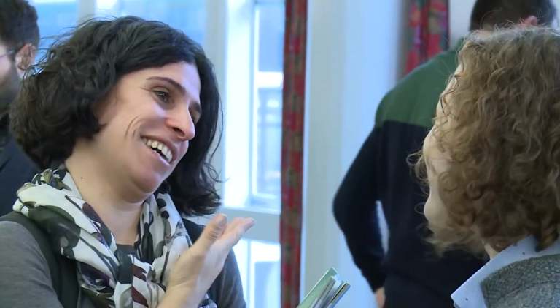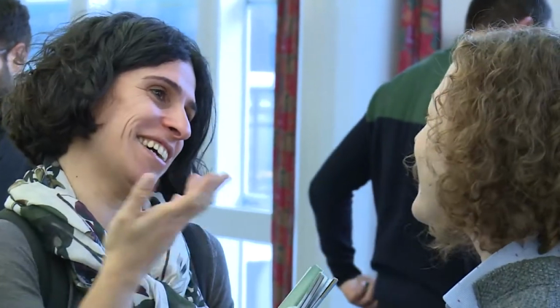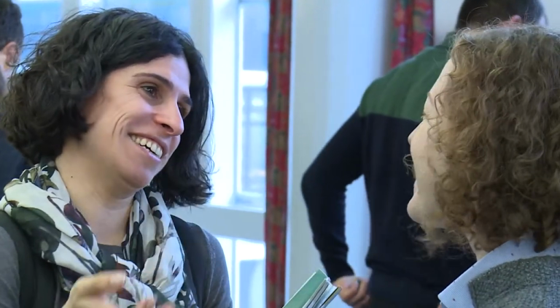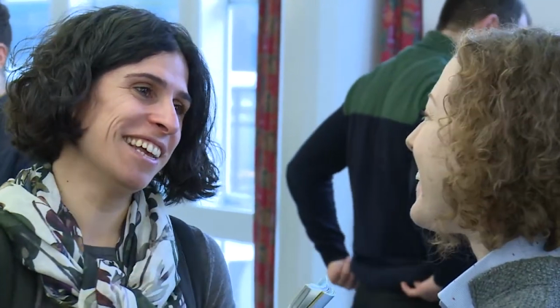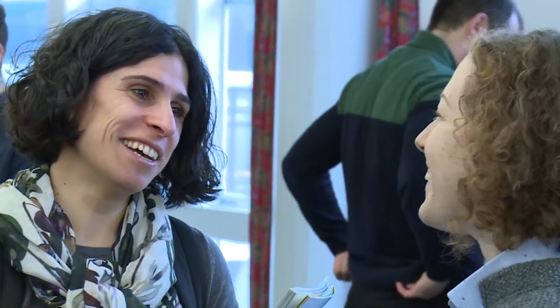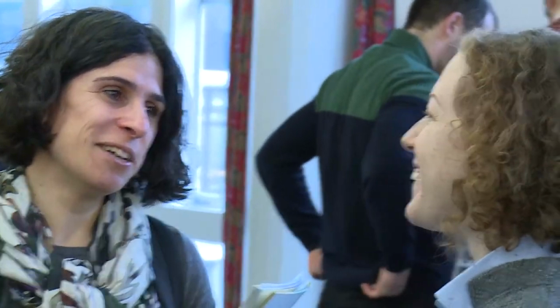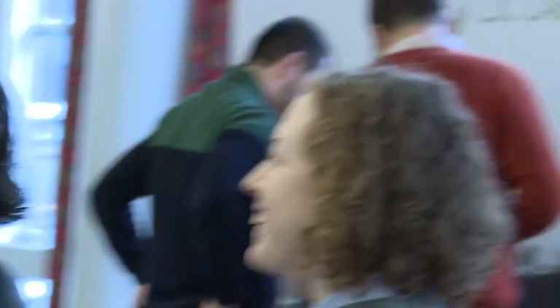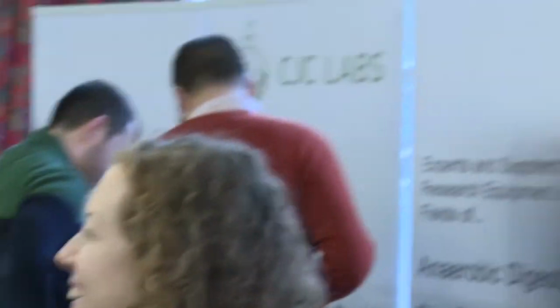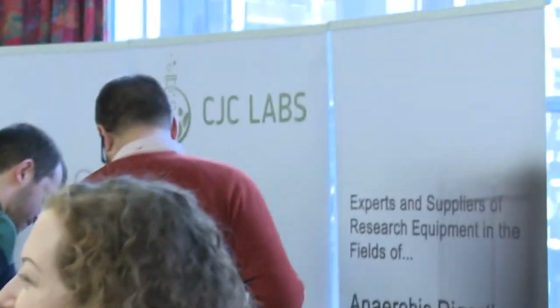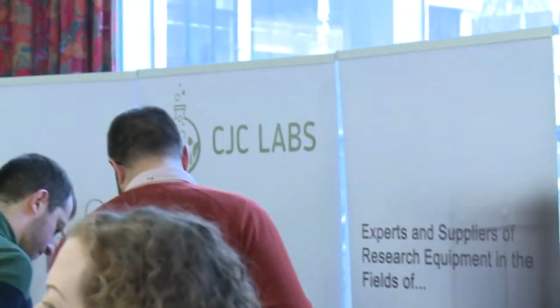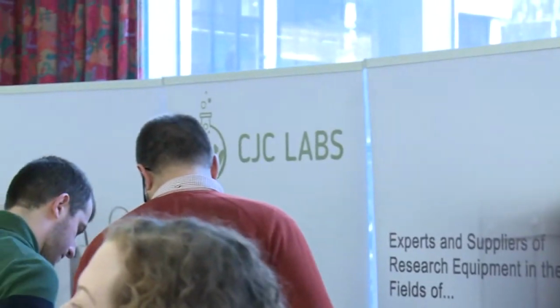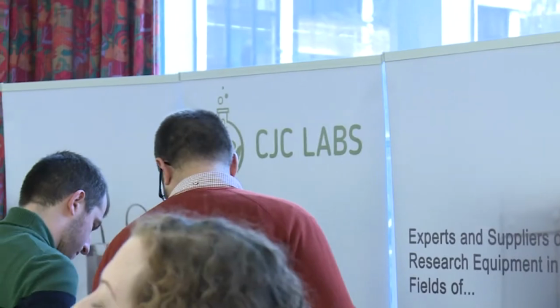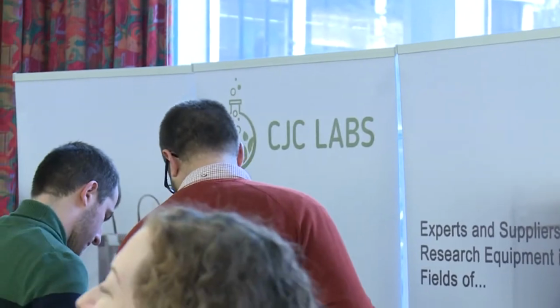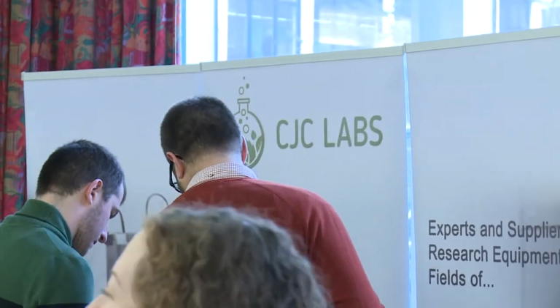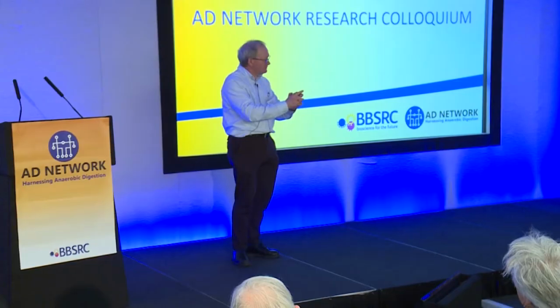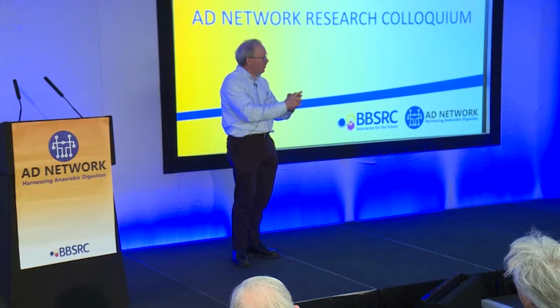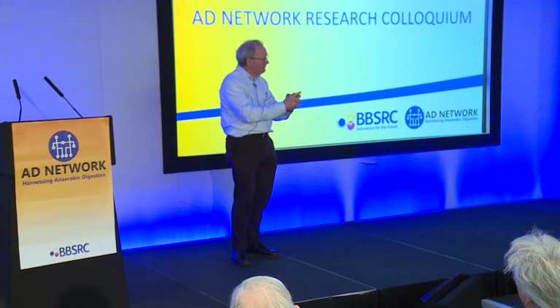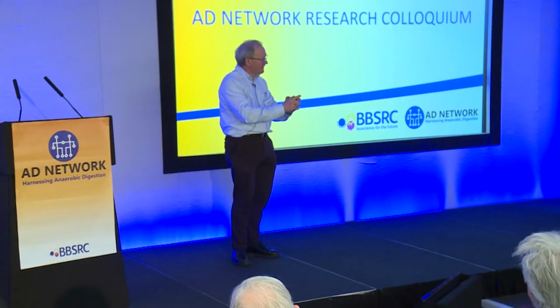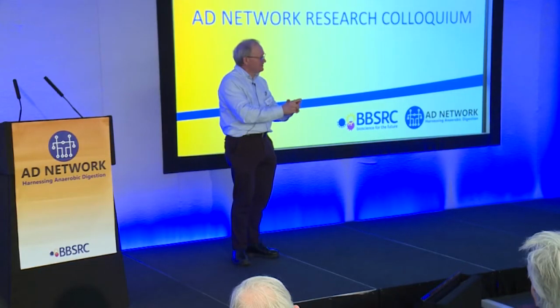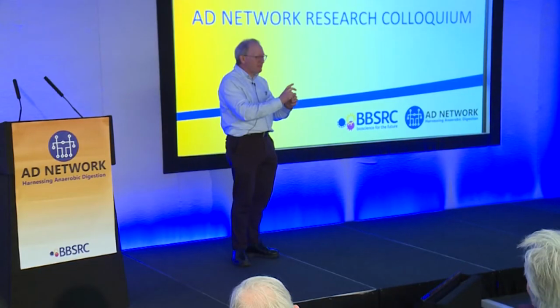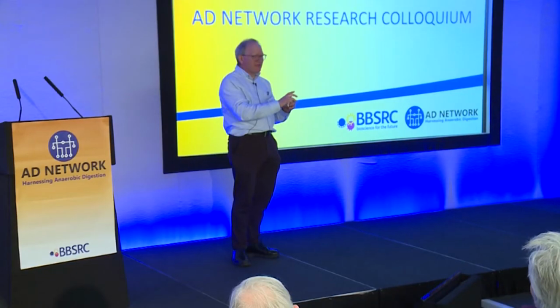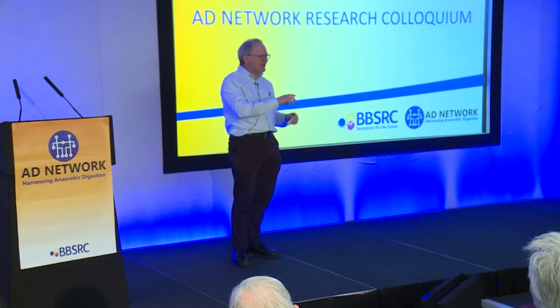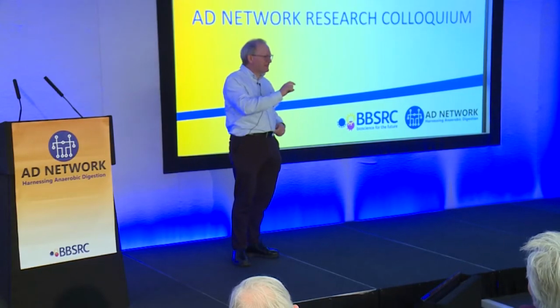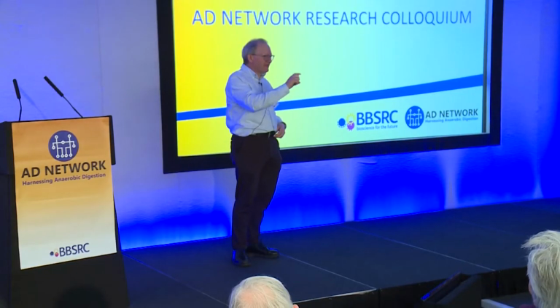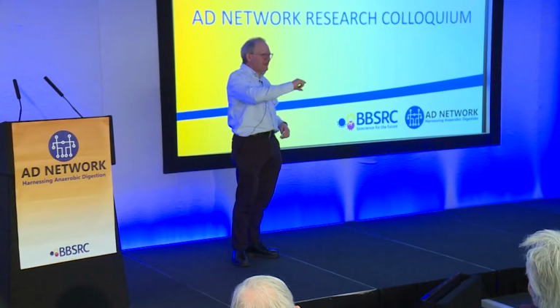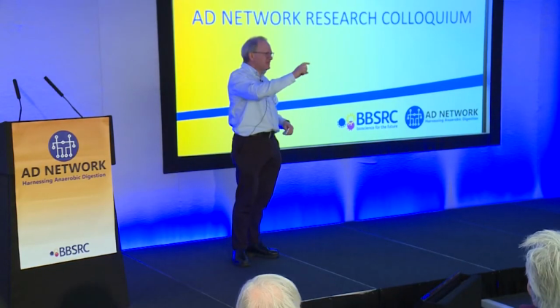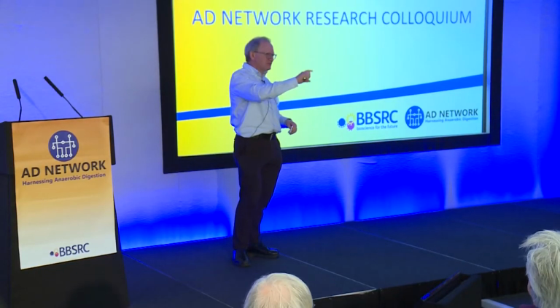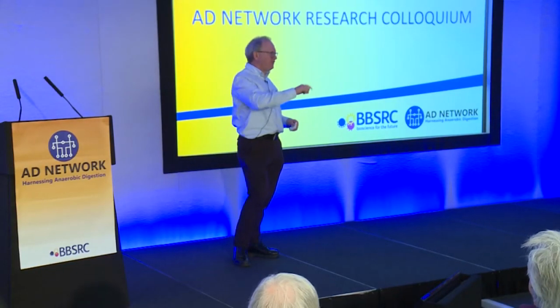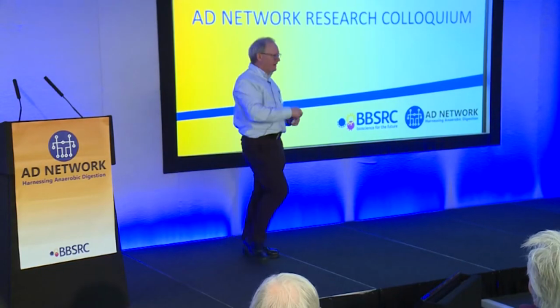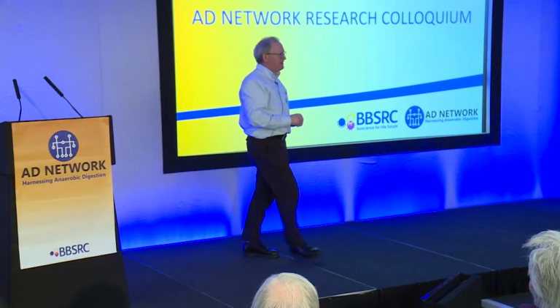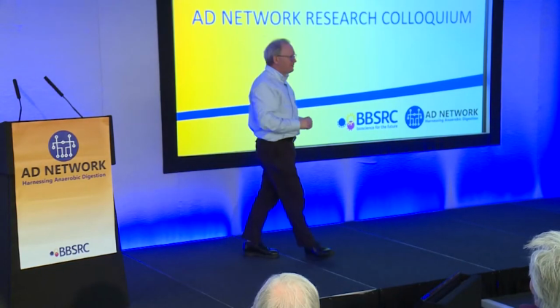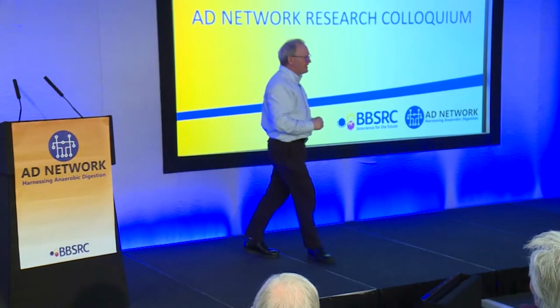Because the number of bacteria in the tree holes is much smaller — there's like 10 to the 4 bacteria per mil.